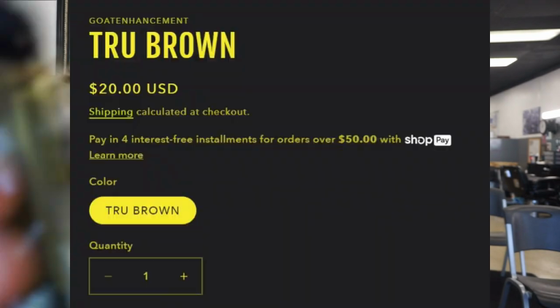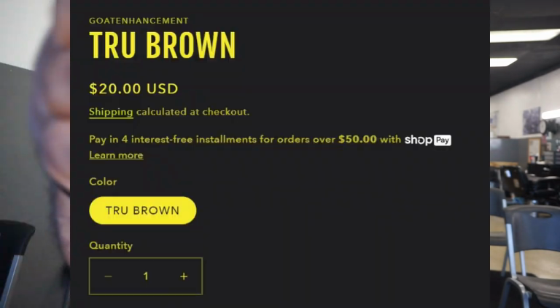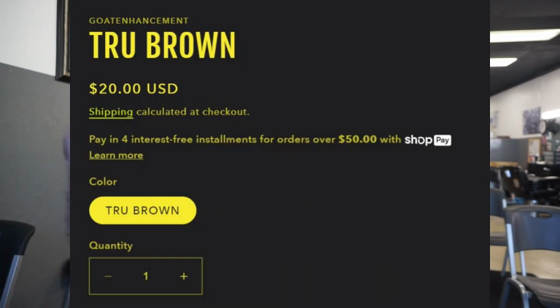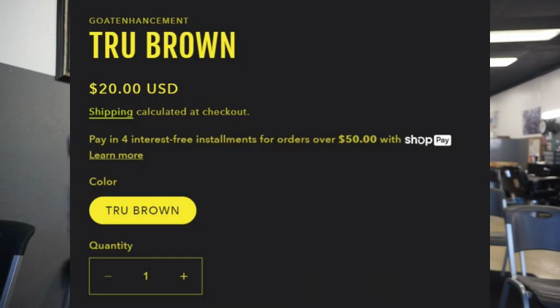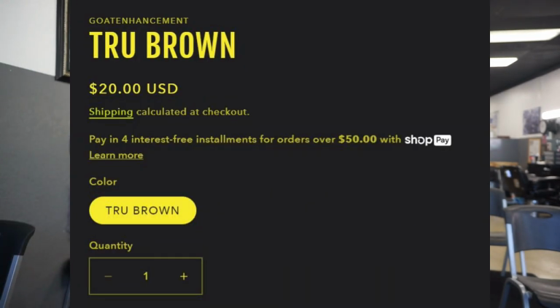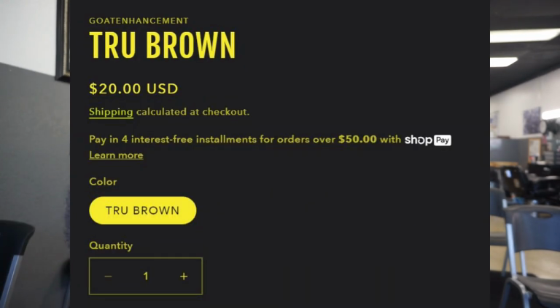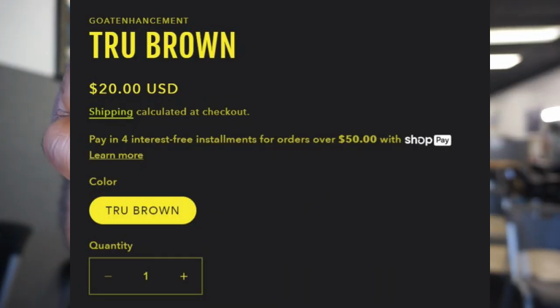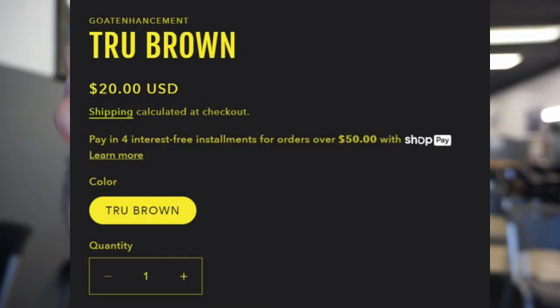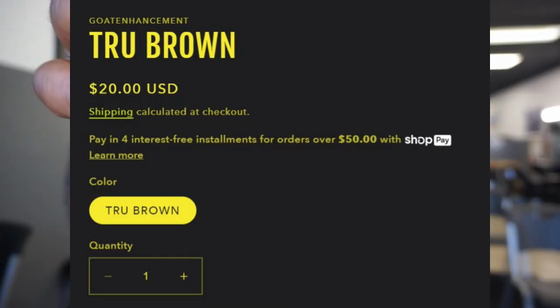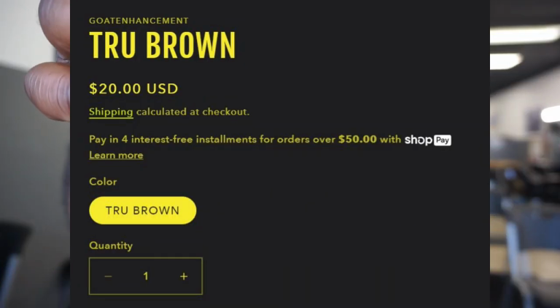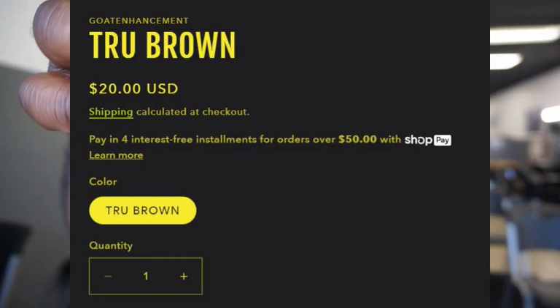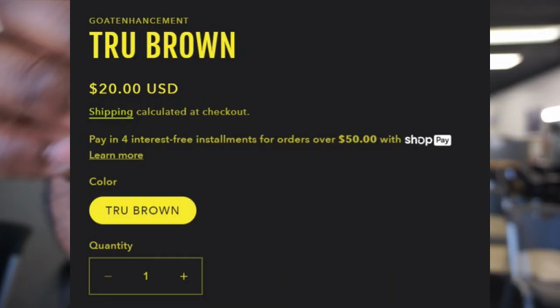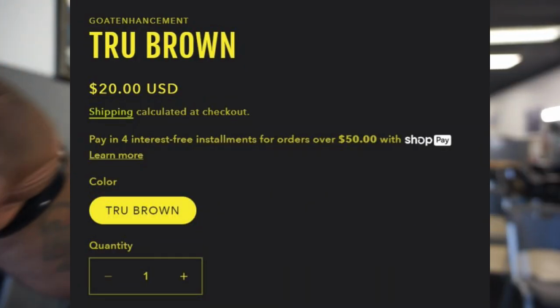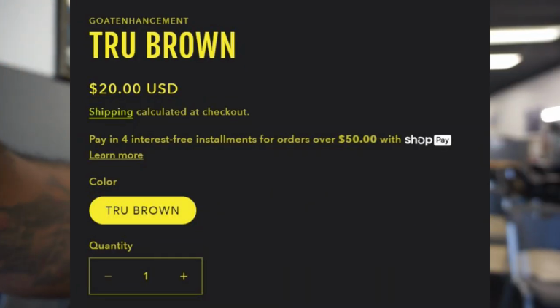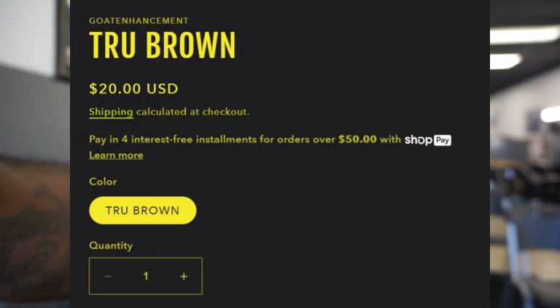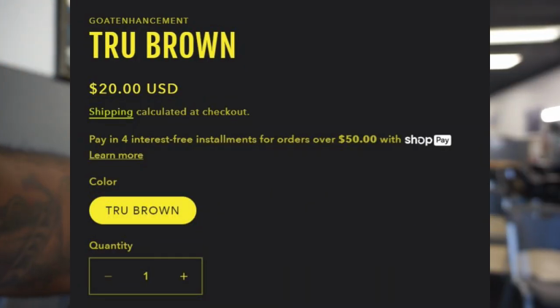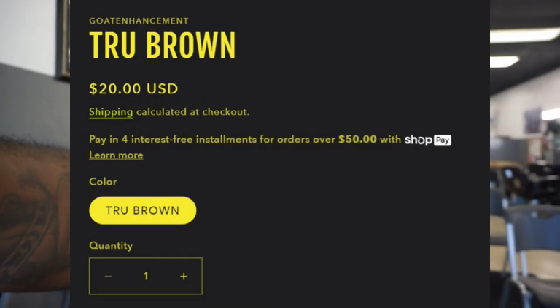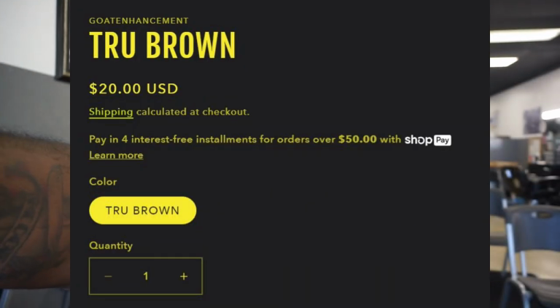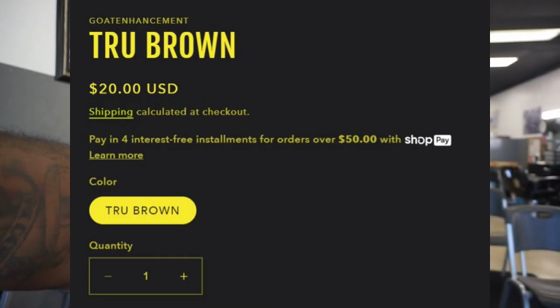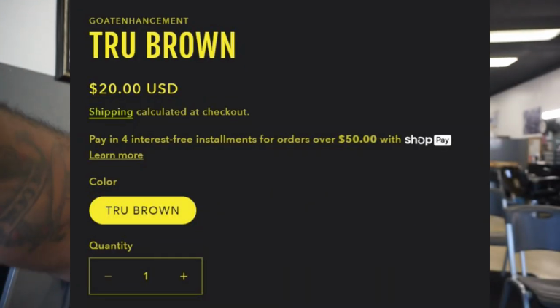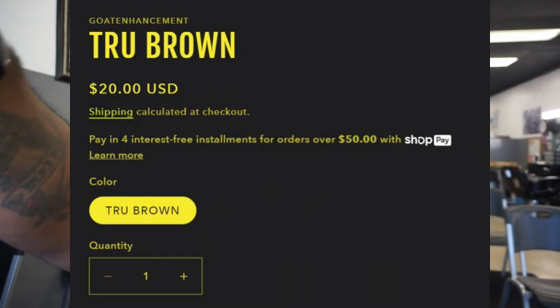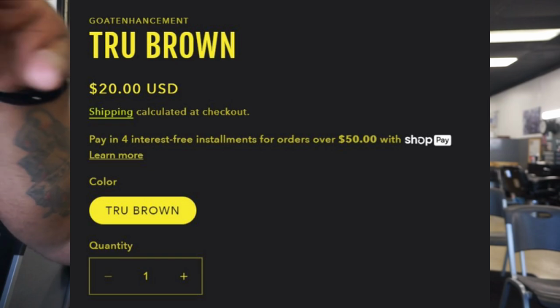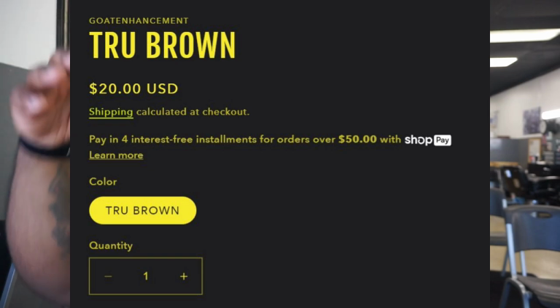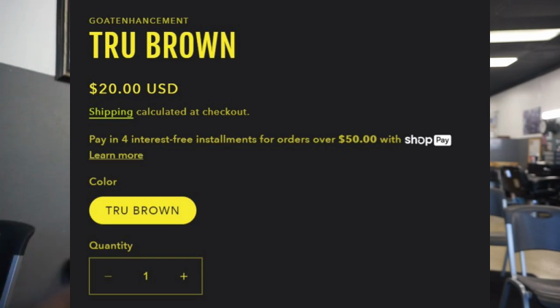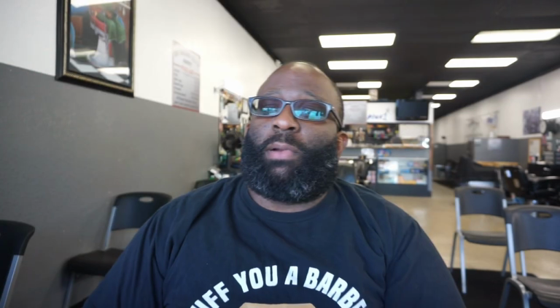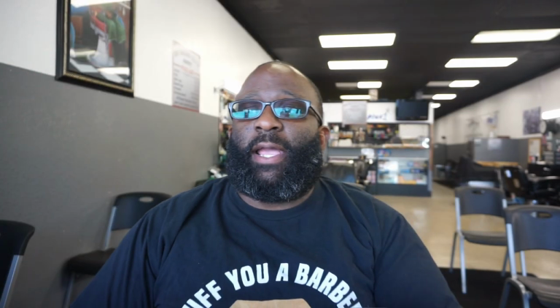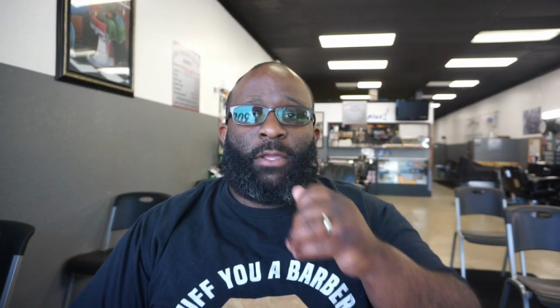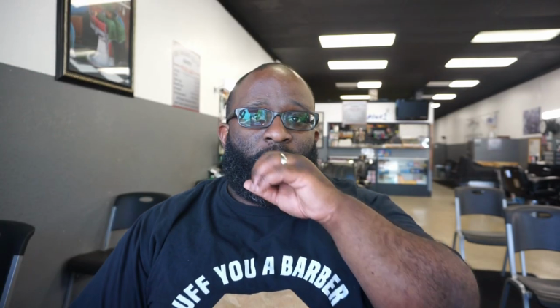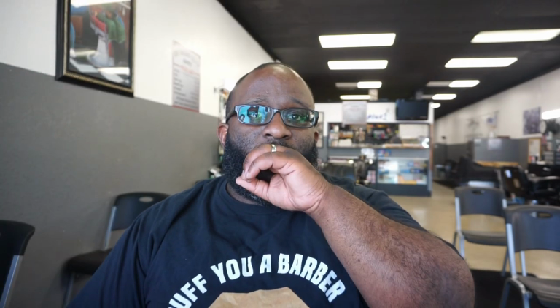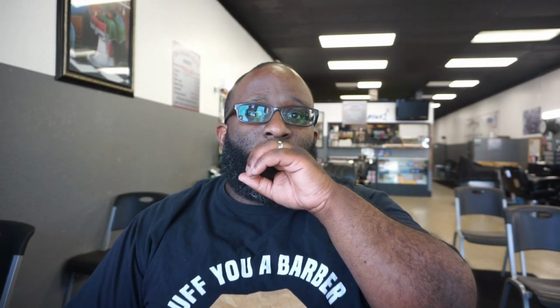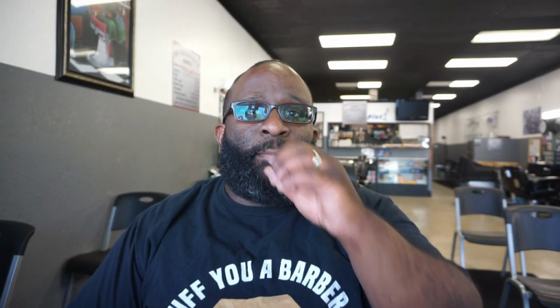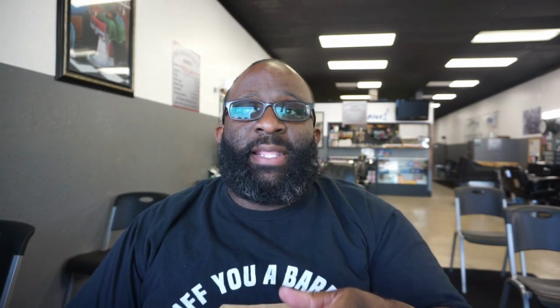It's $20 a bottle. They have a true brown and a true black.